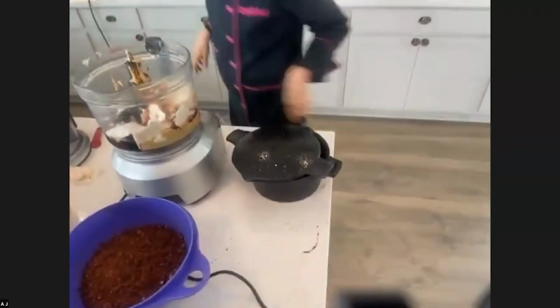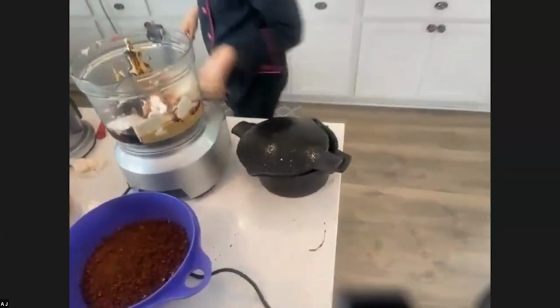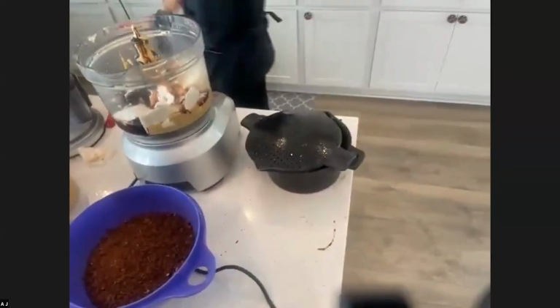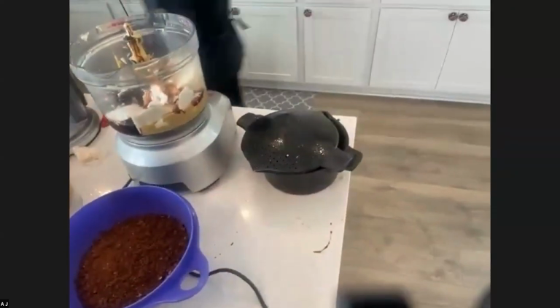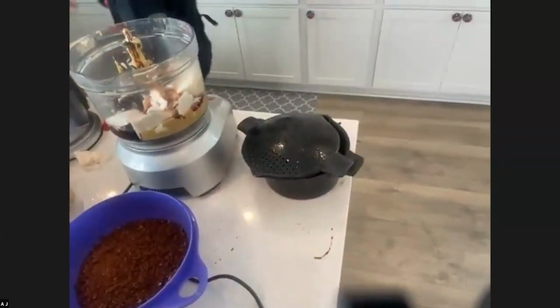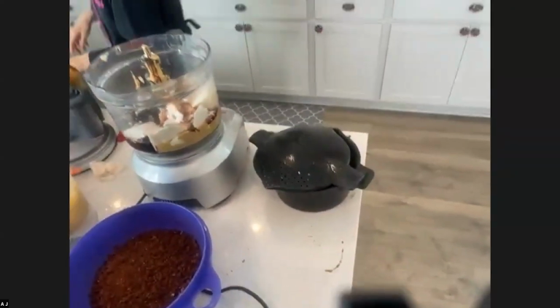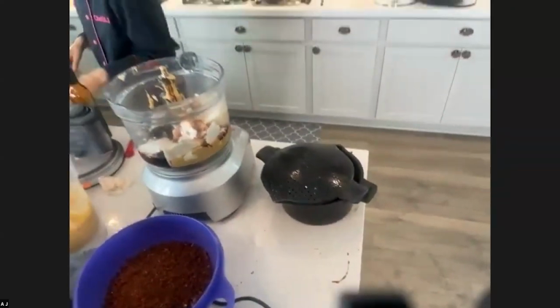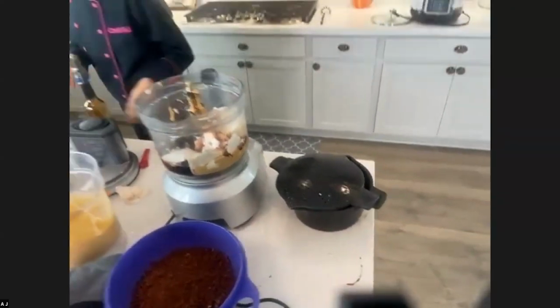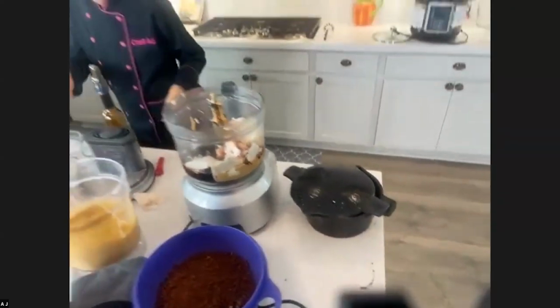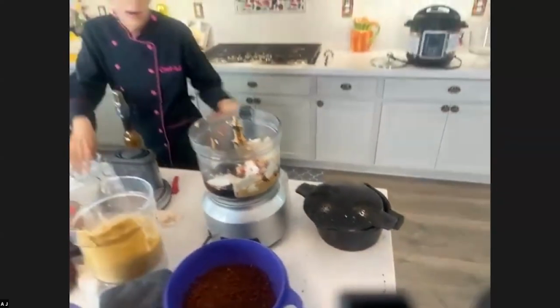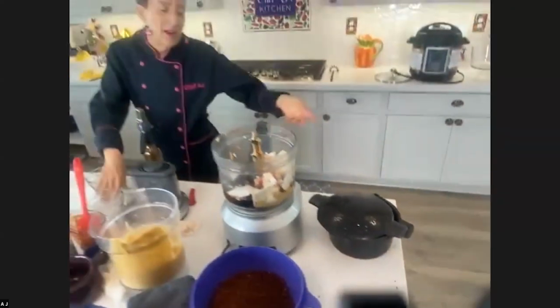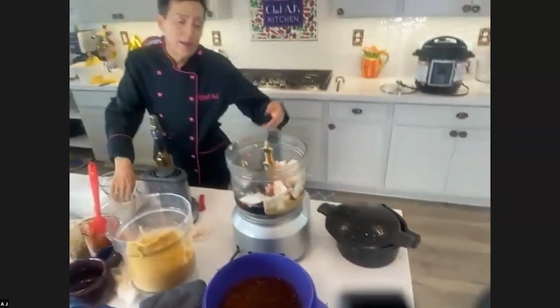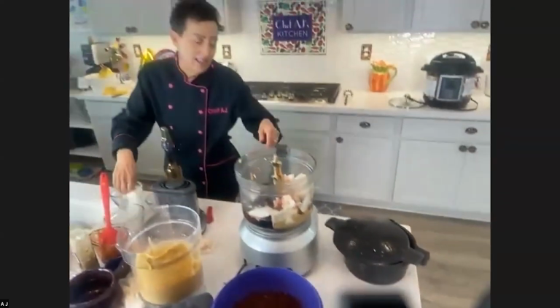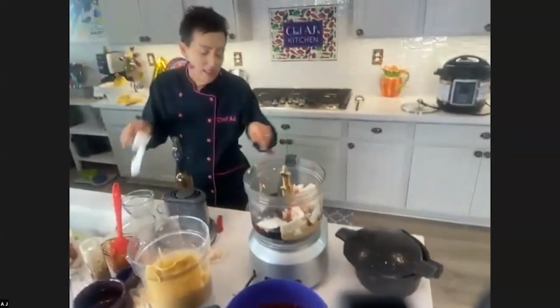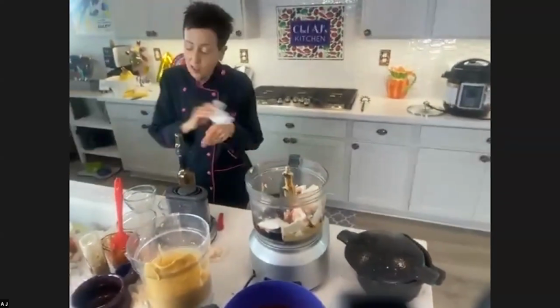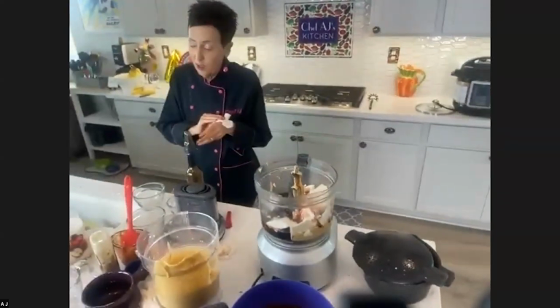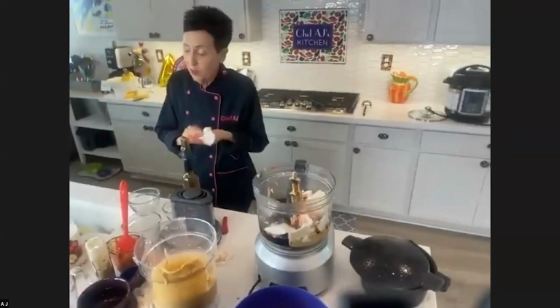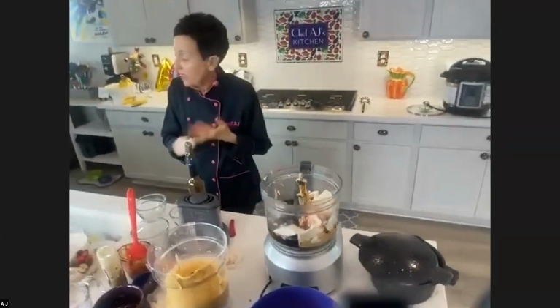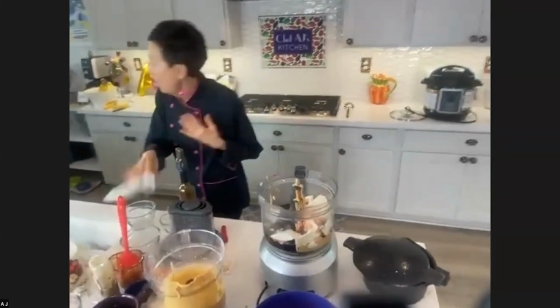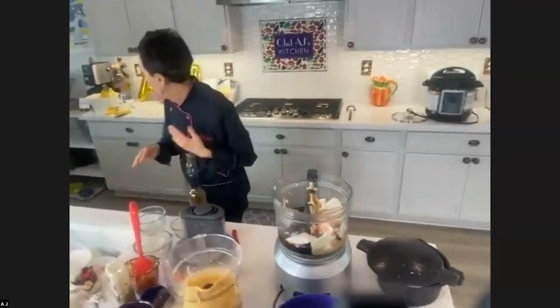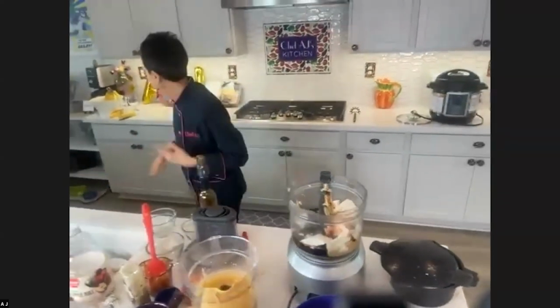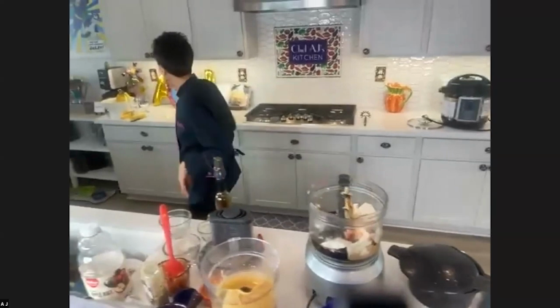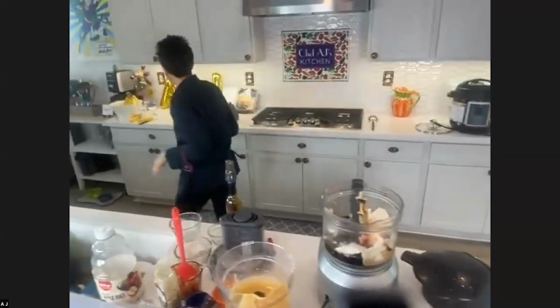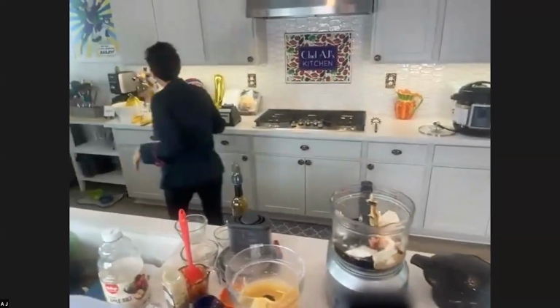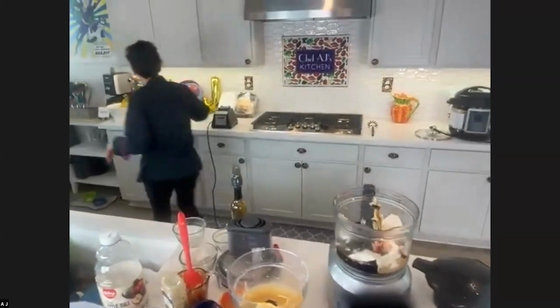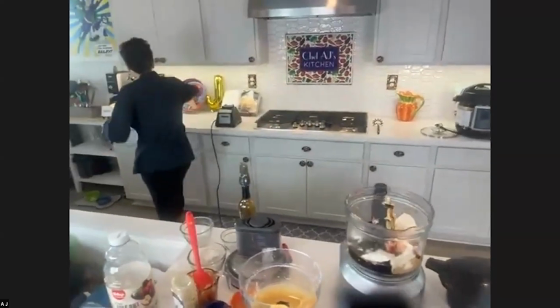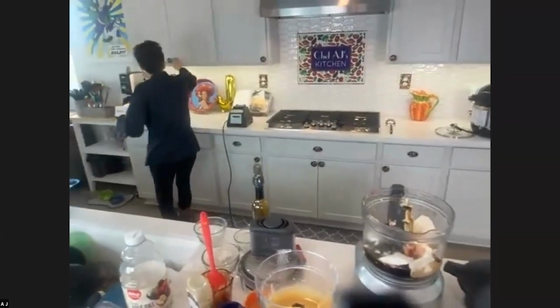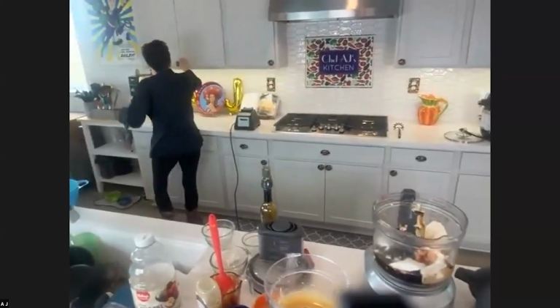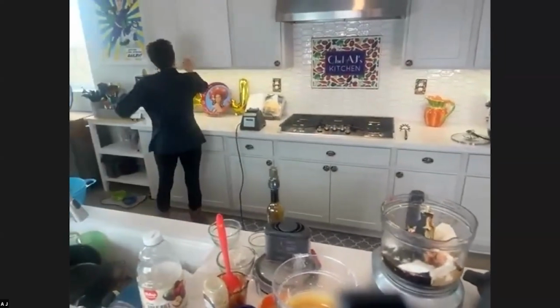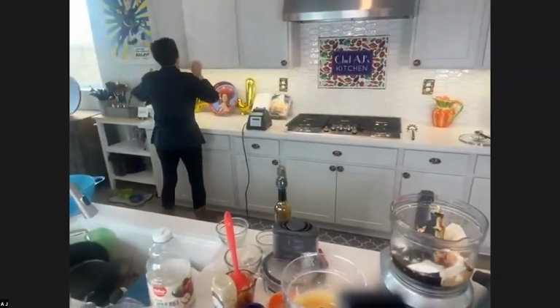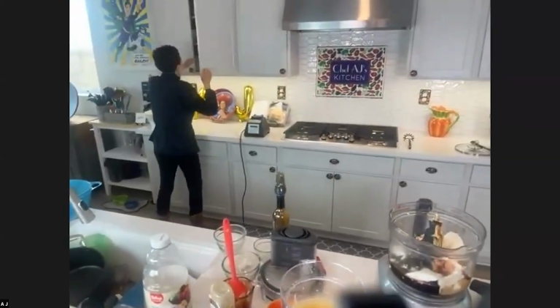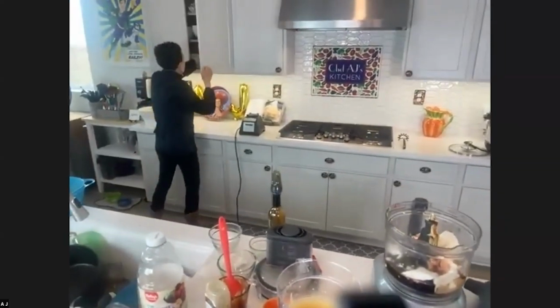This is — you know what? I'd rather eat this than a dessert. That's how delicious it is. Get a plate.